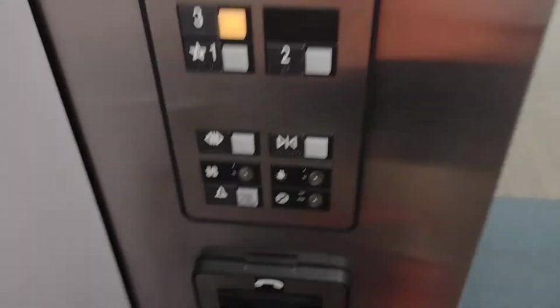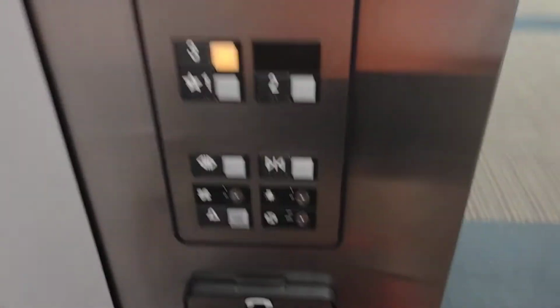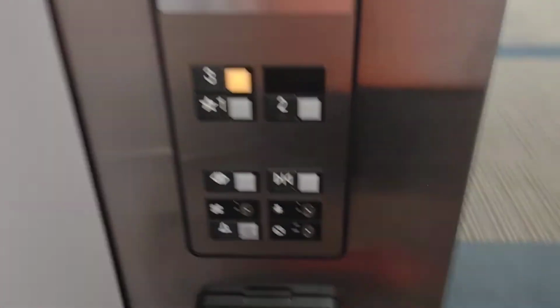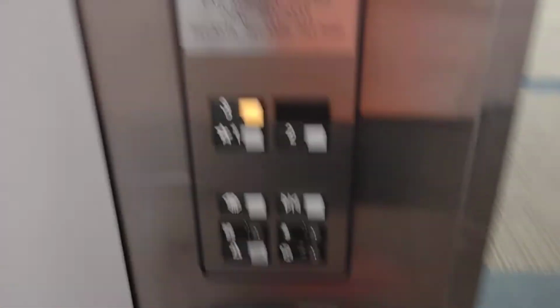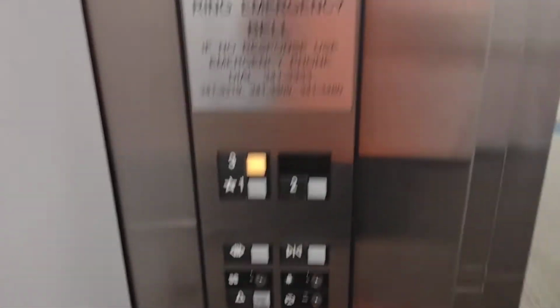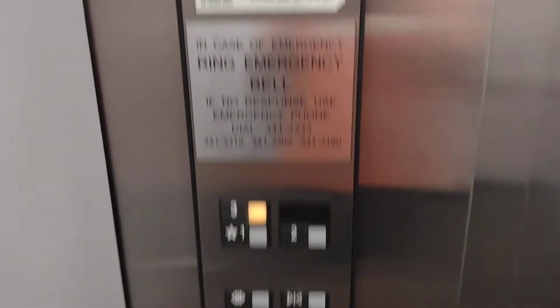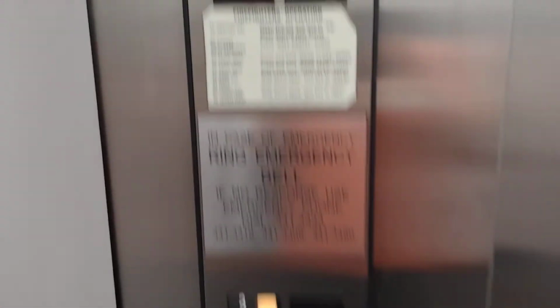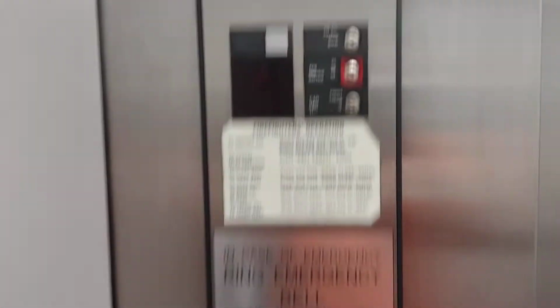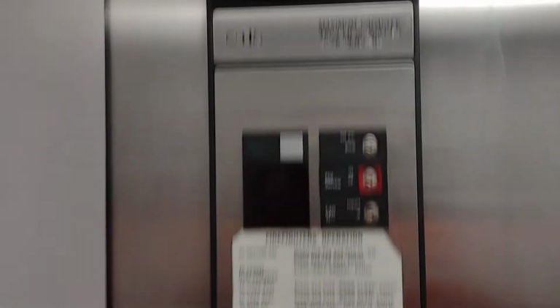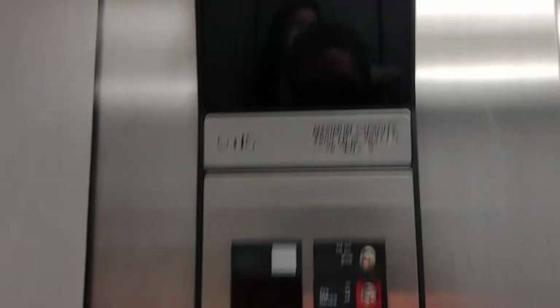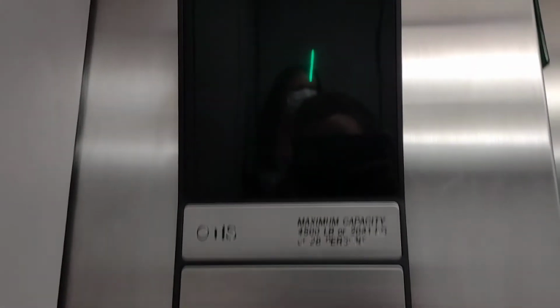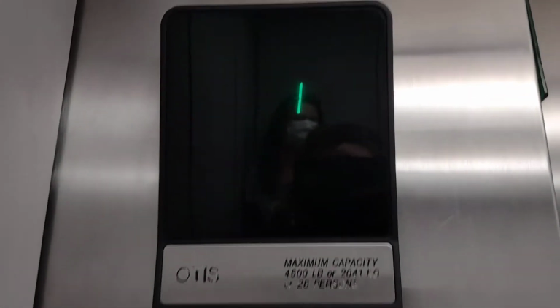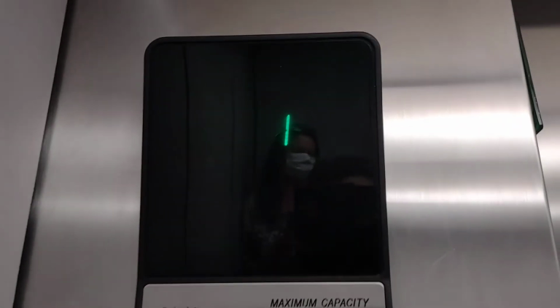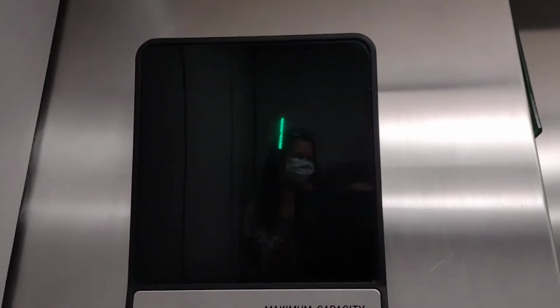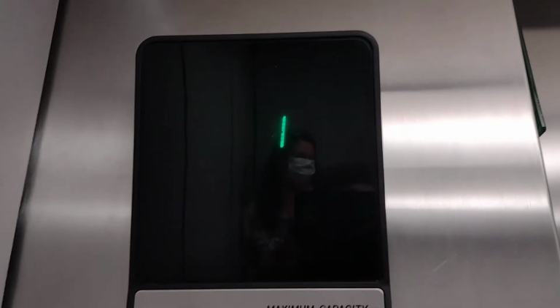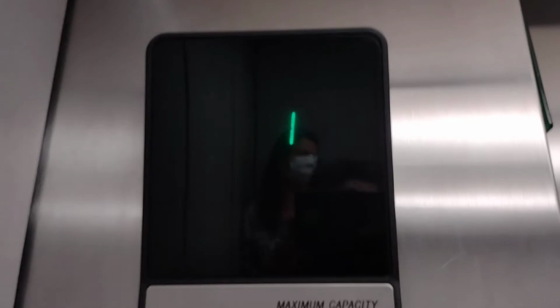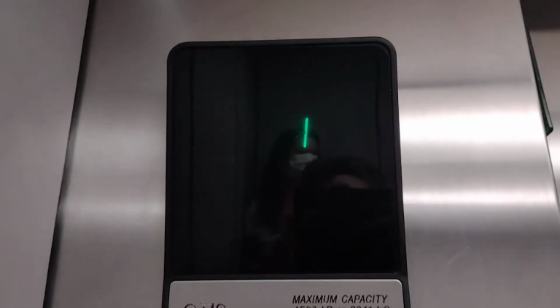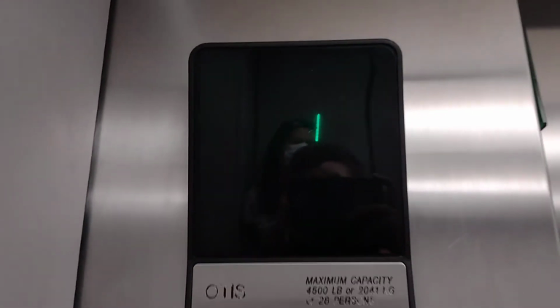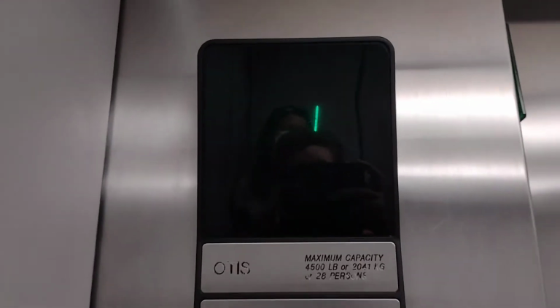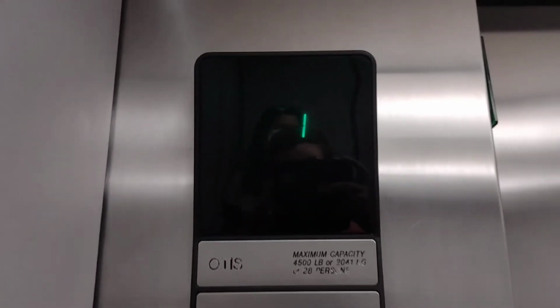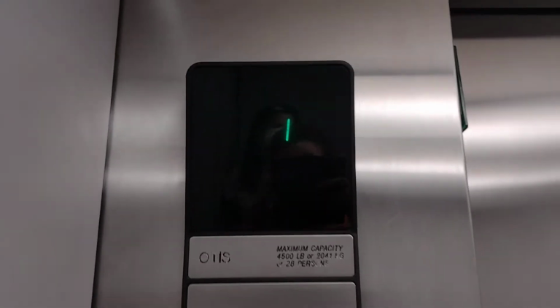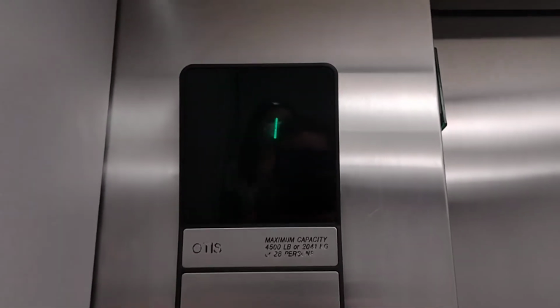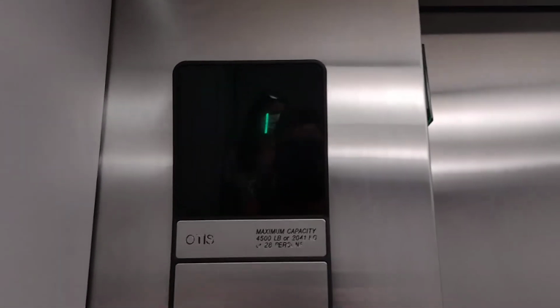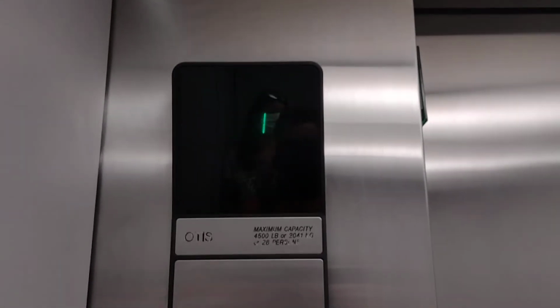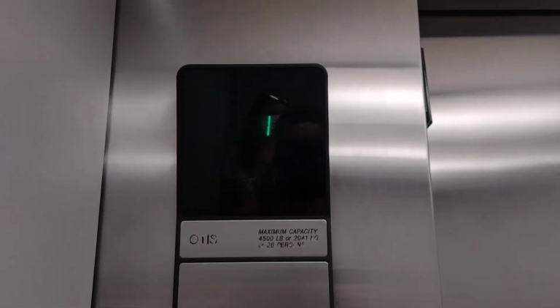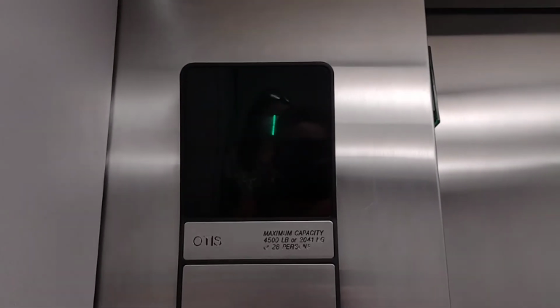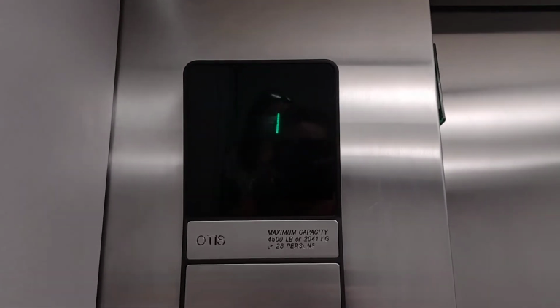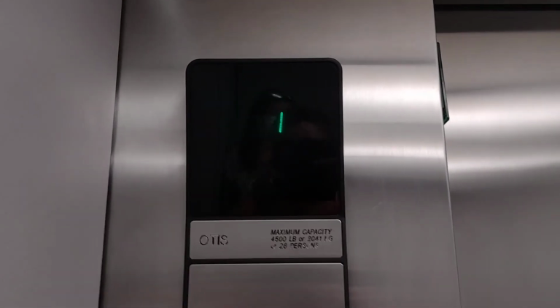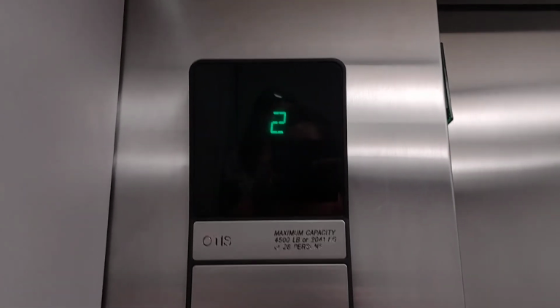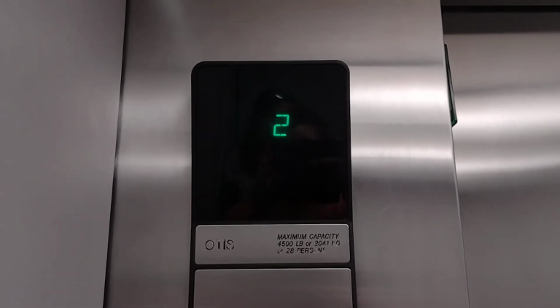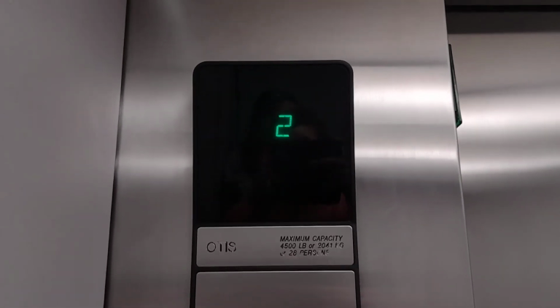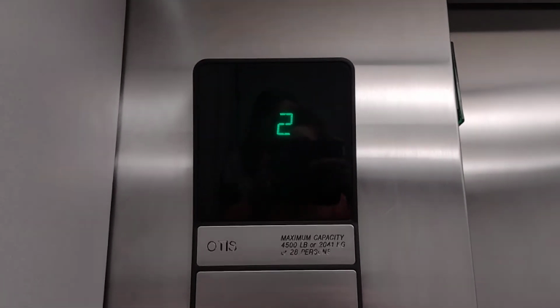This is the elevator at the Wilmington Hills in Wilmington, North Carolina. It's an Otis Series 1.